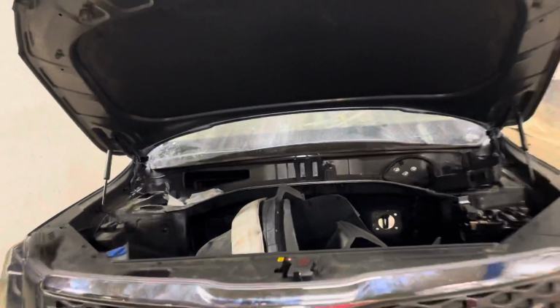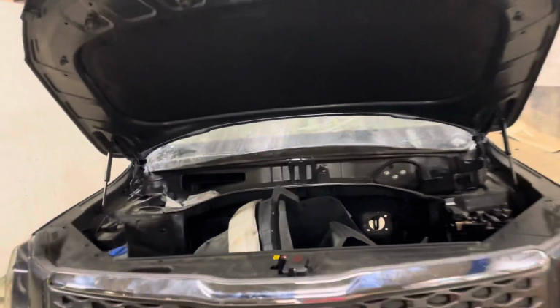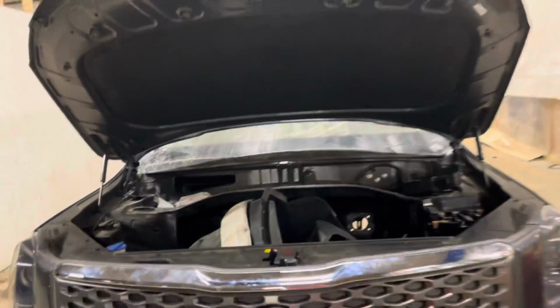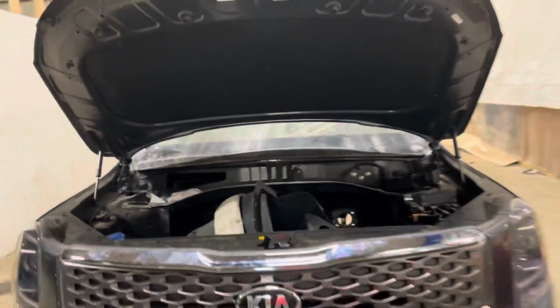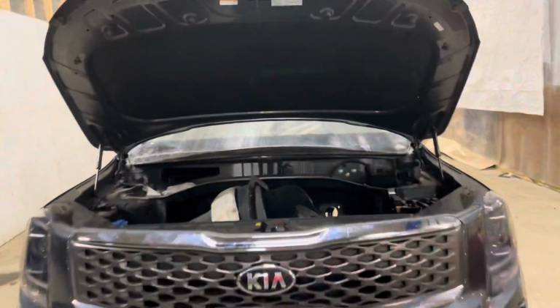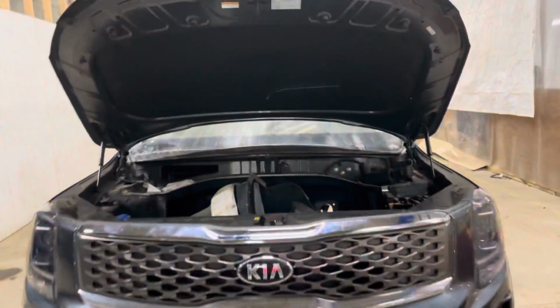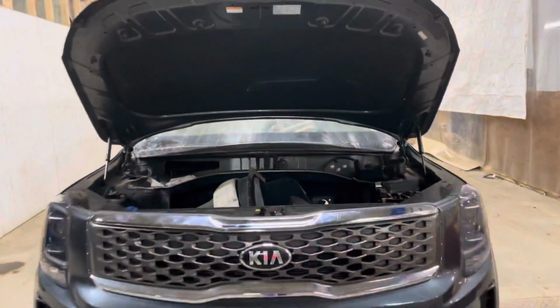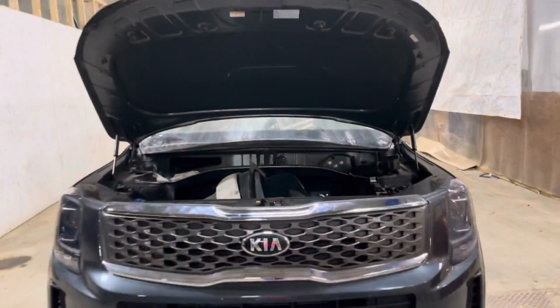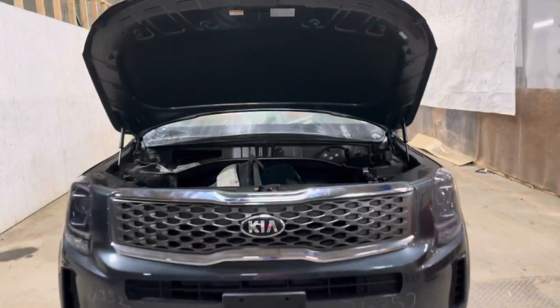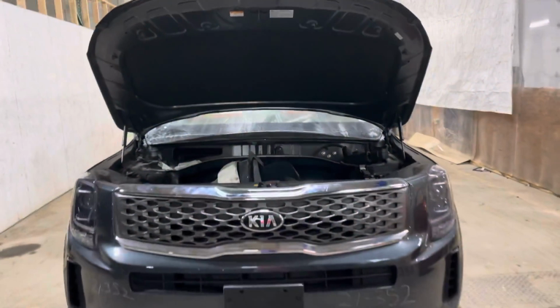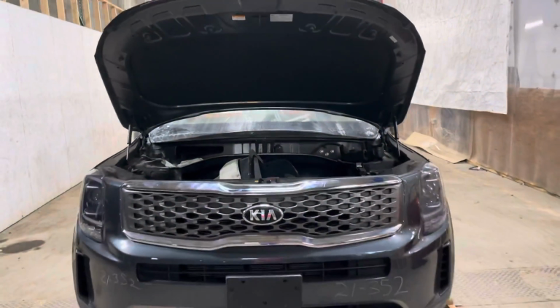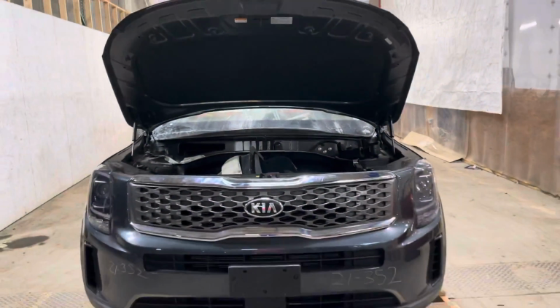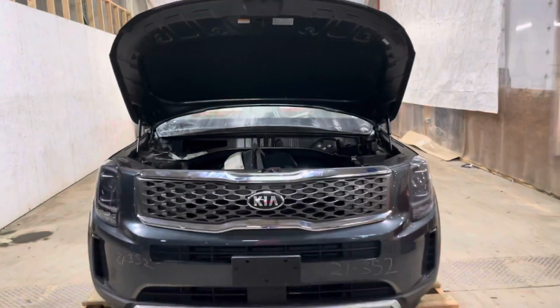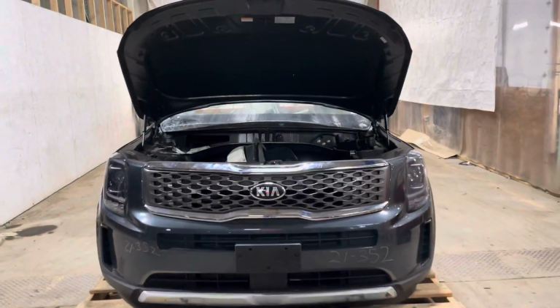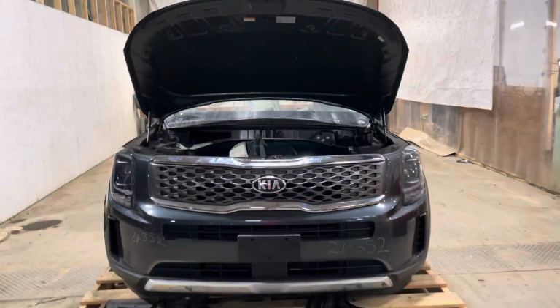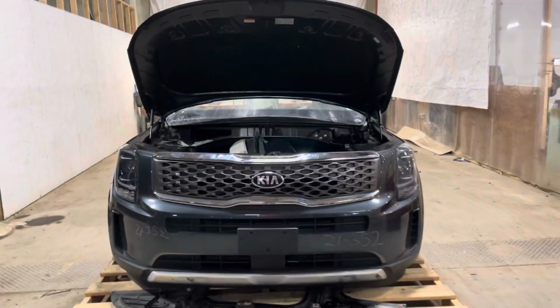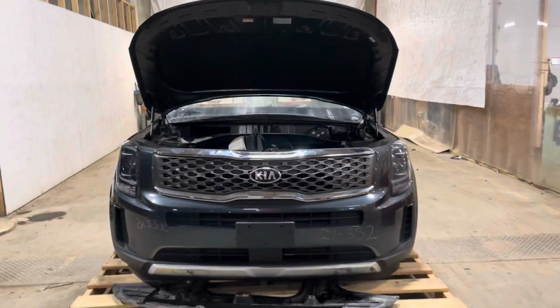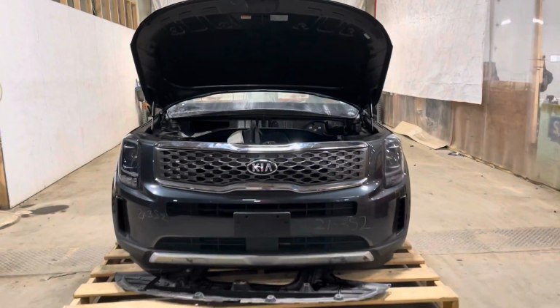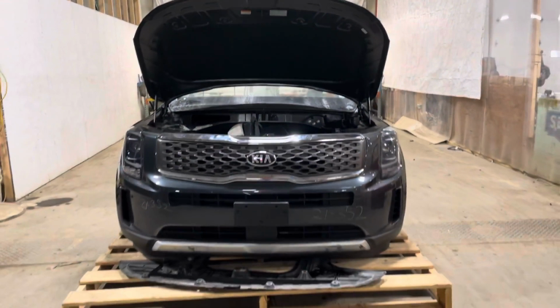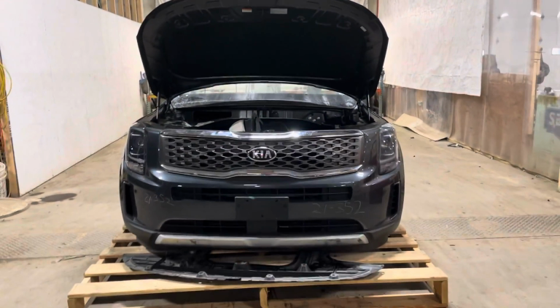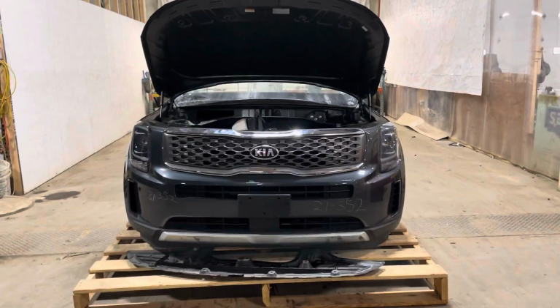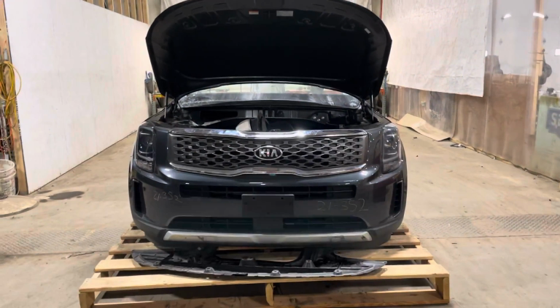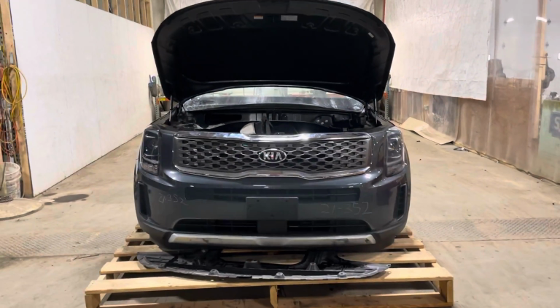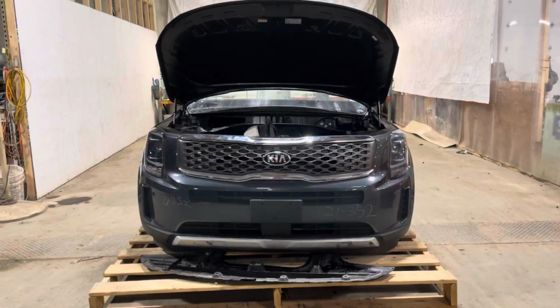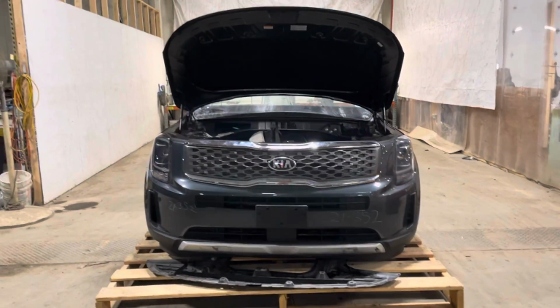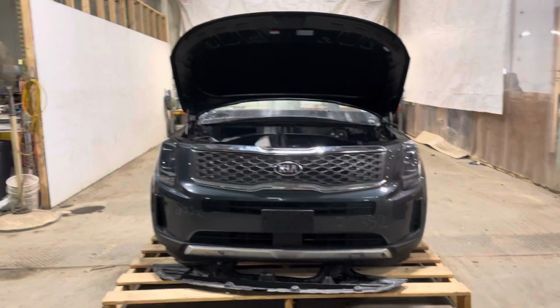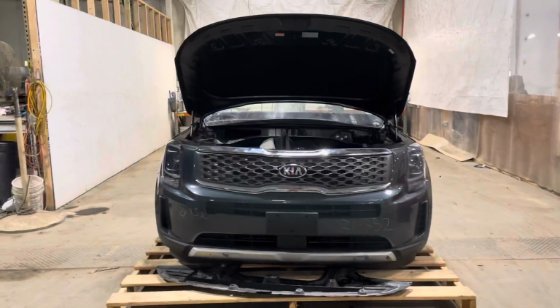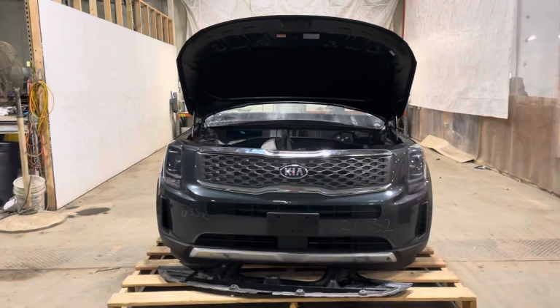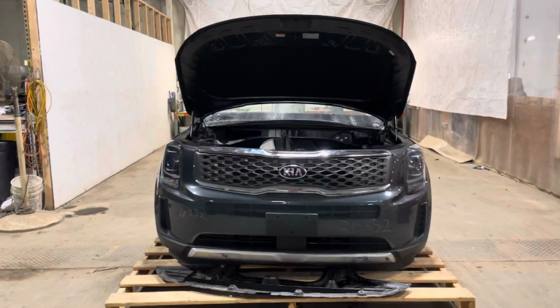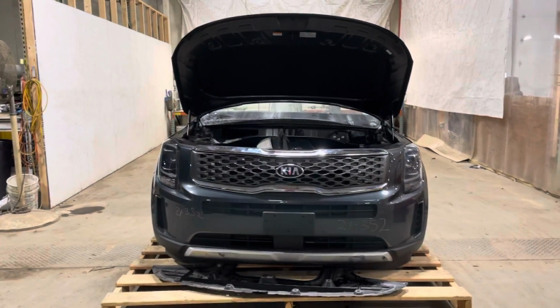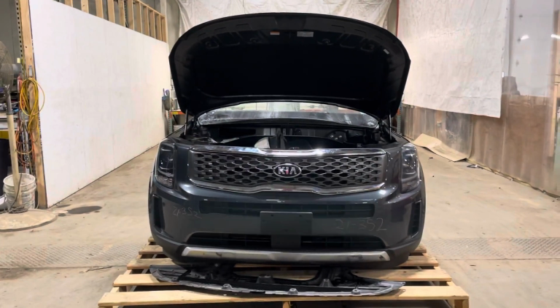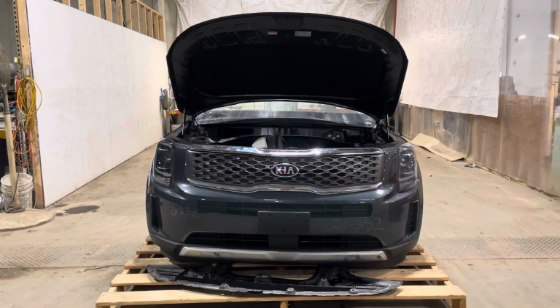All right, 21352 Kia Telluride front clip, in stock now.